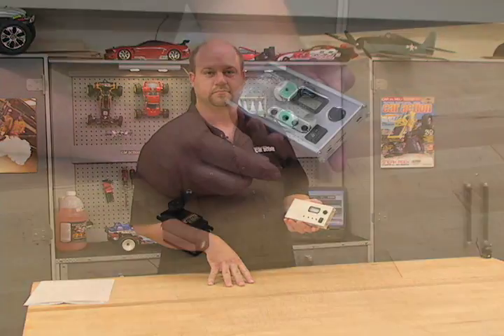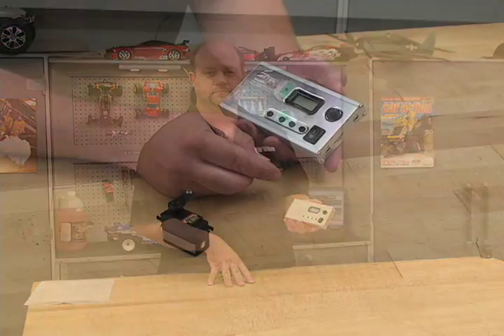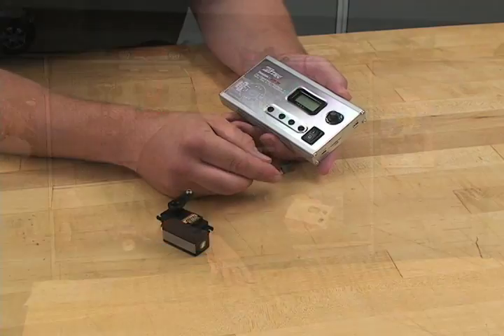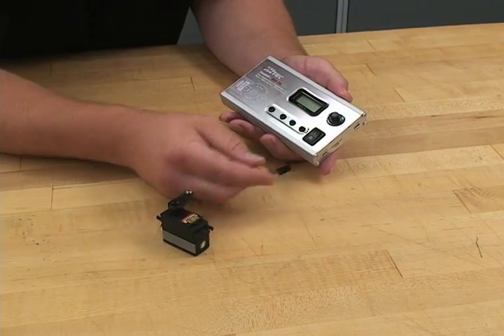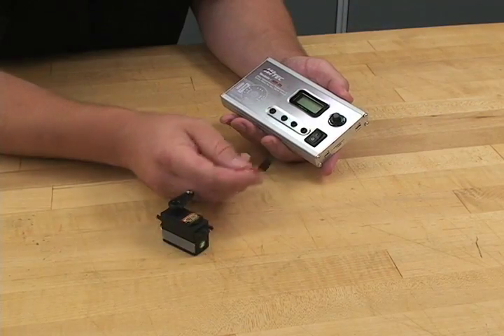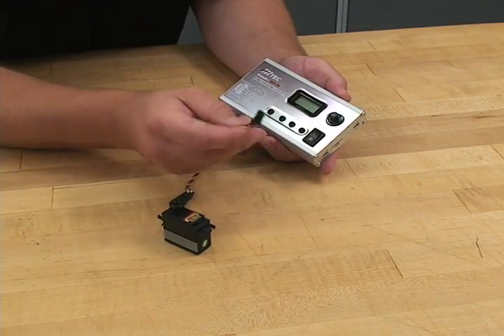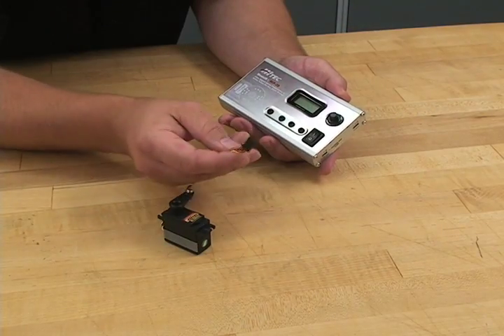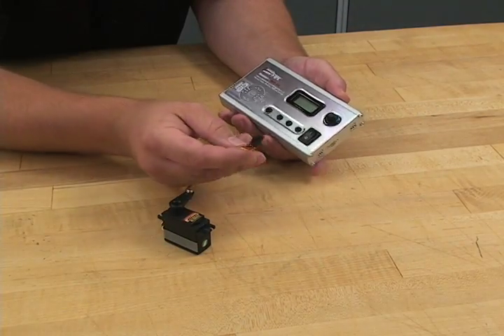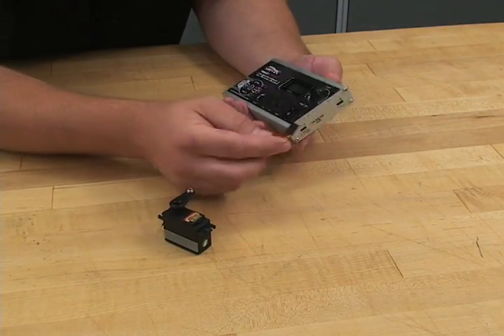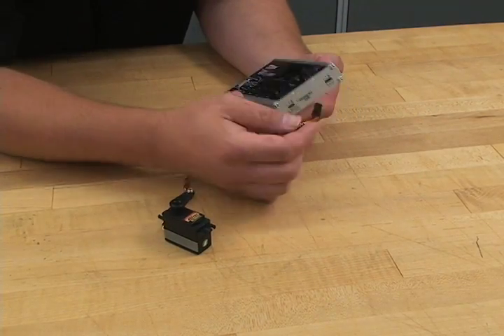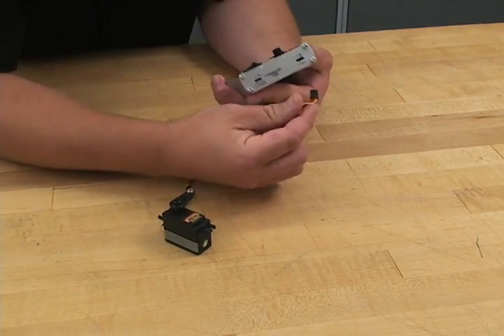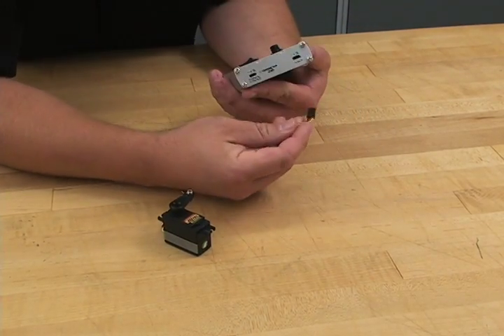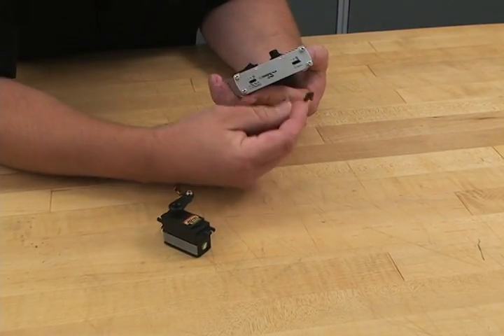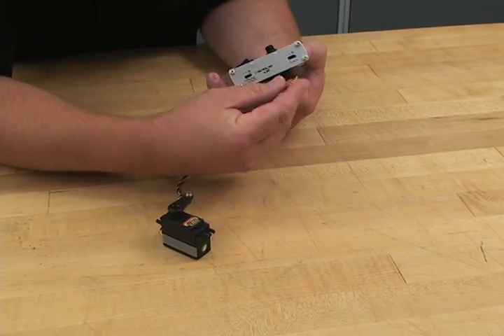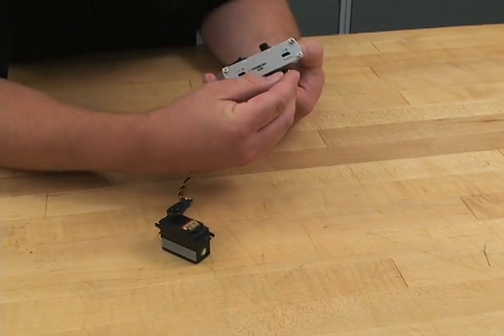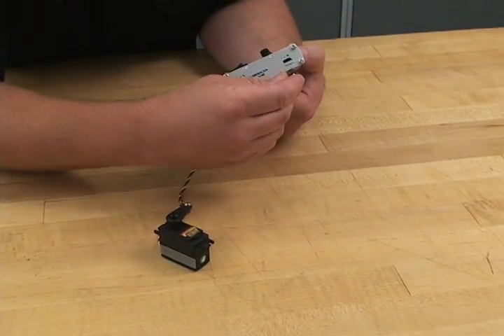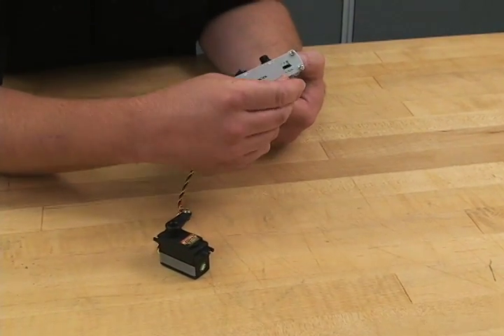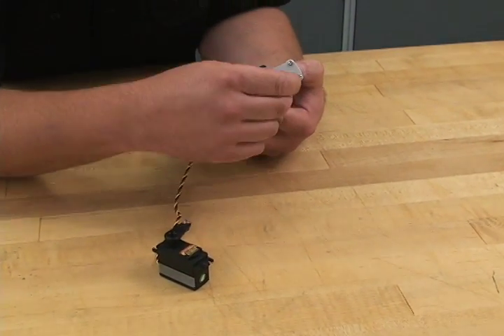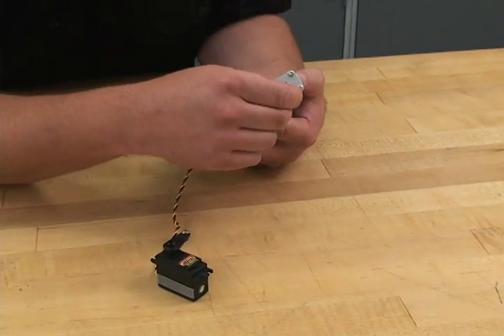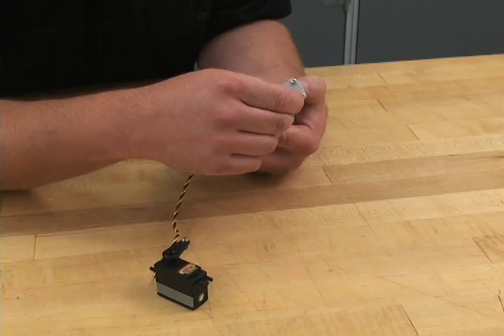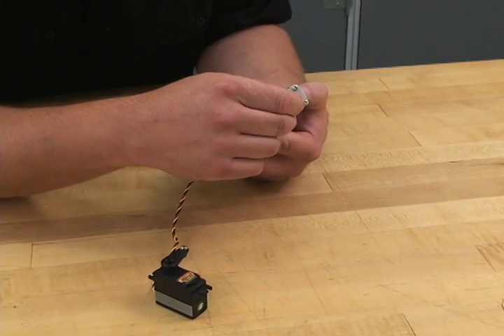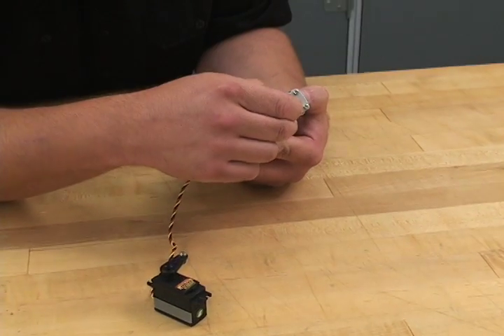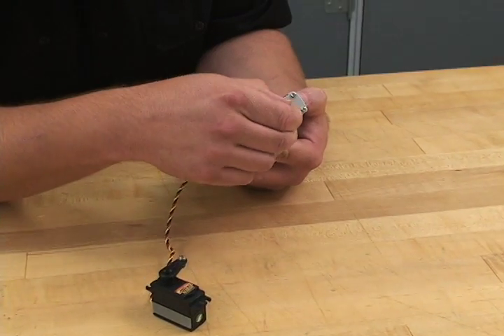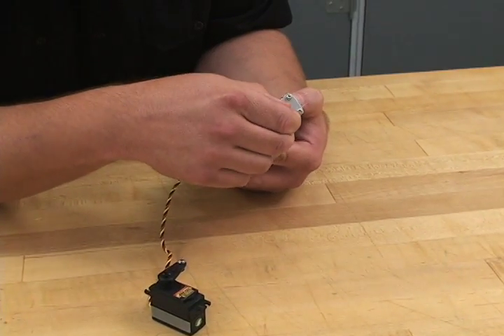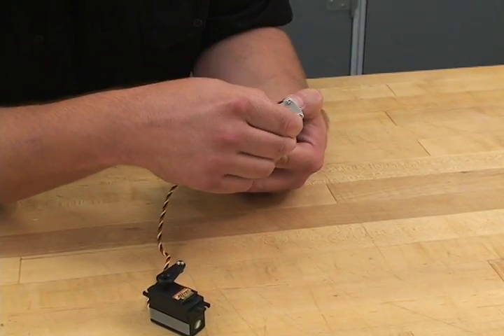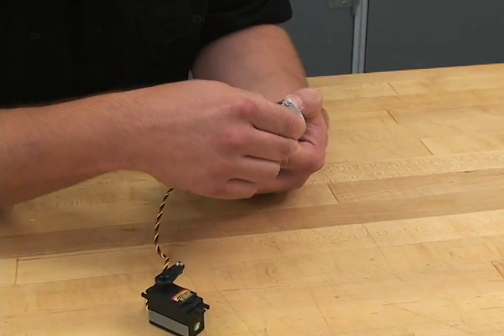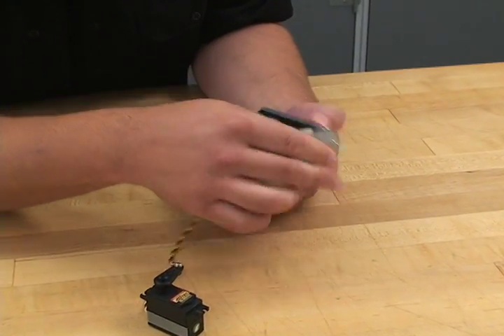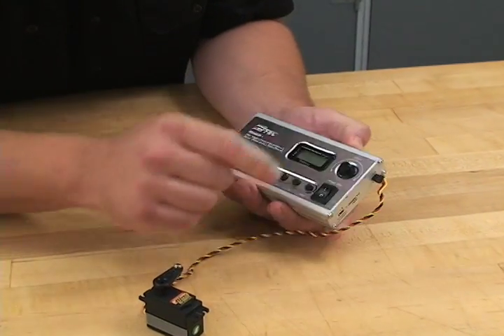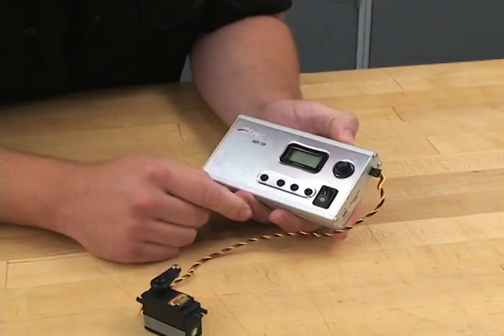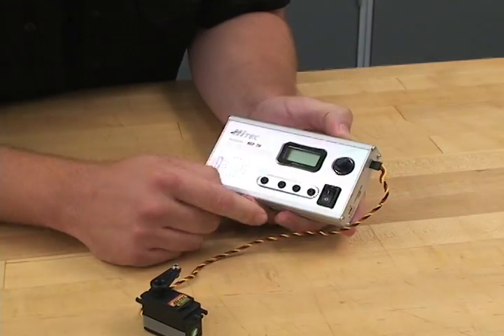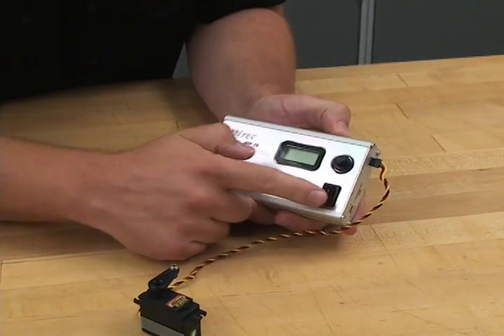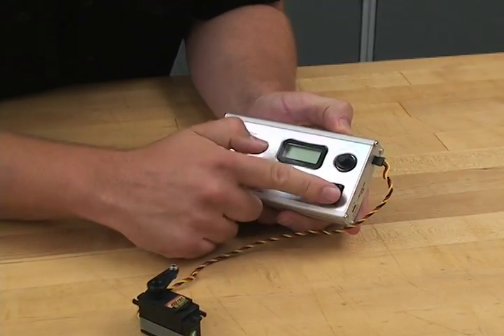To use this unit, you just plug your servo into the port on the side, and then turn it on.